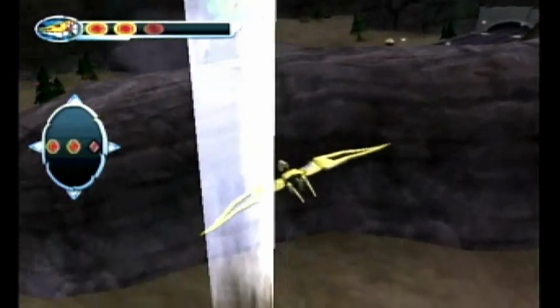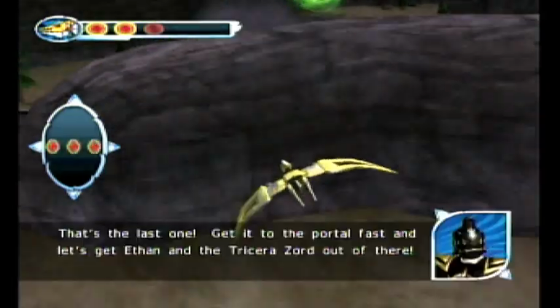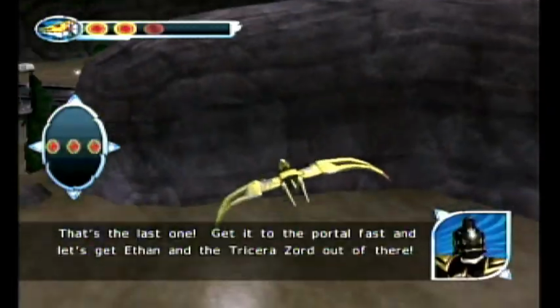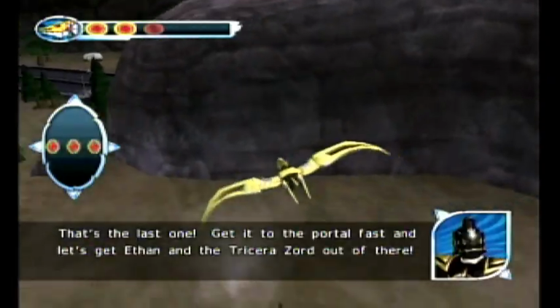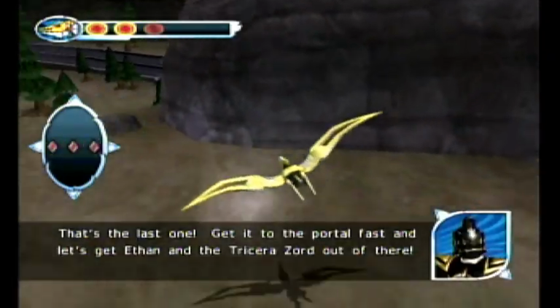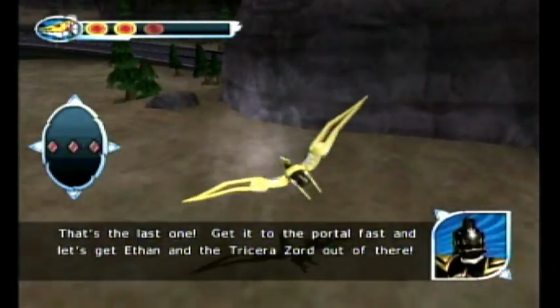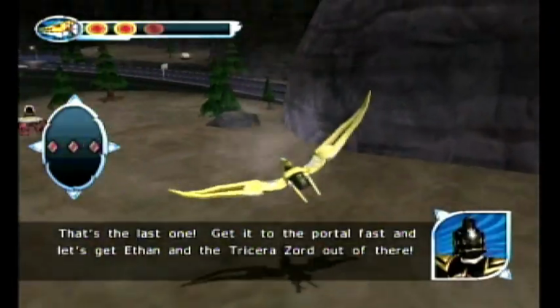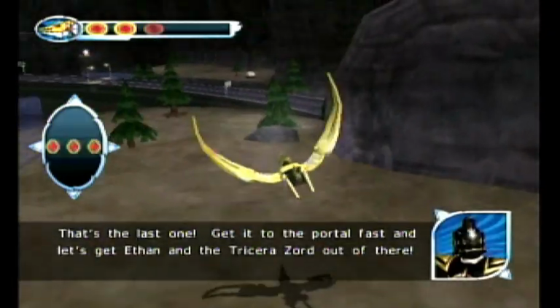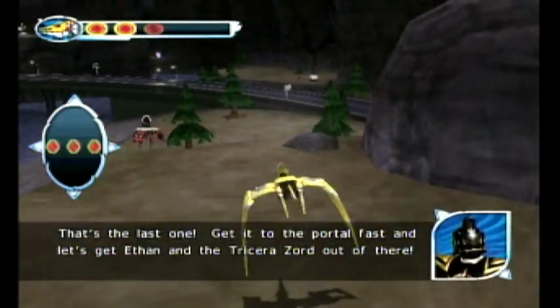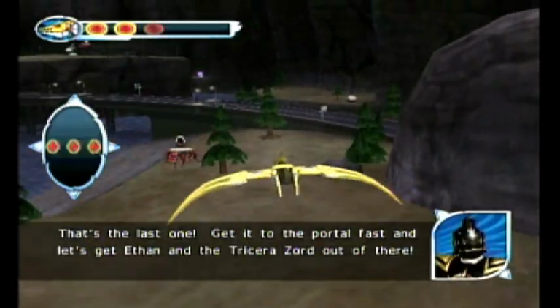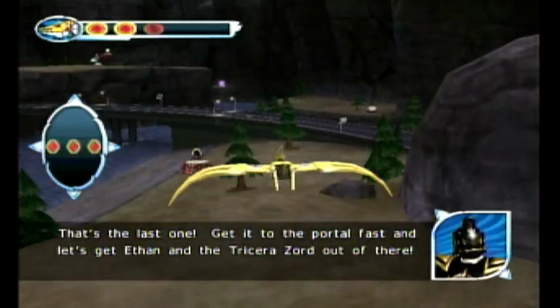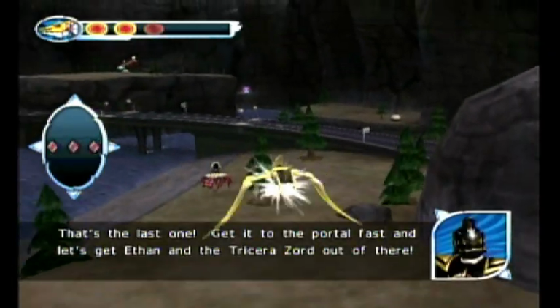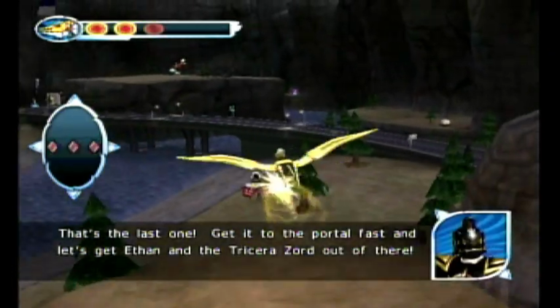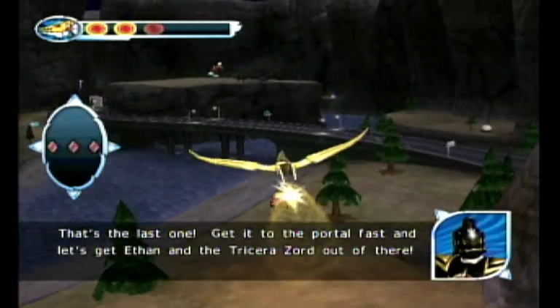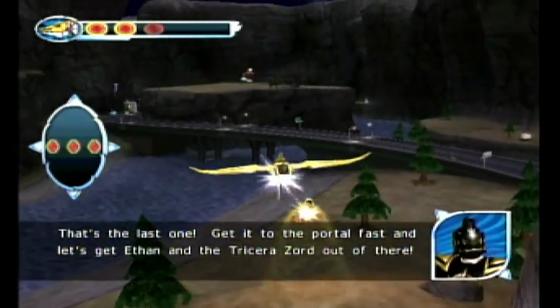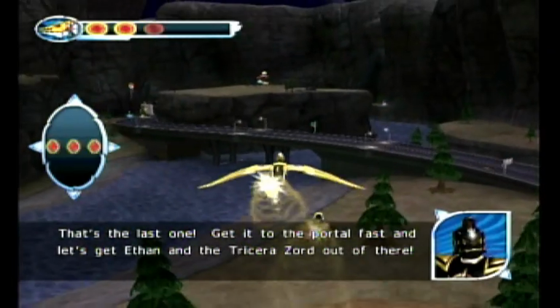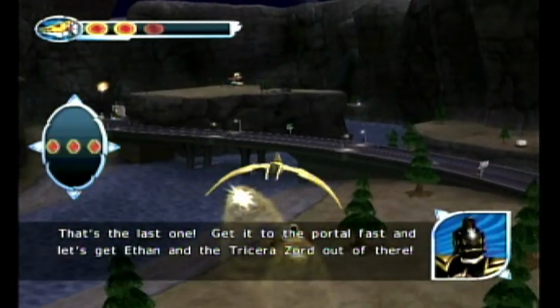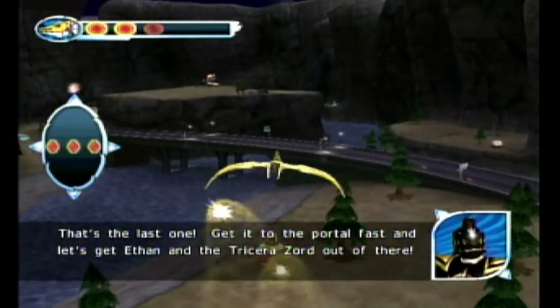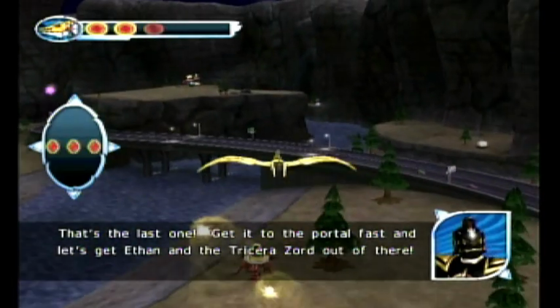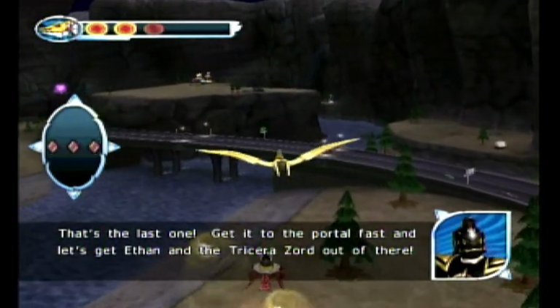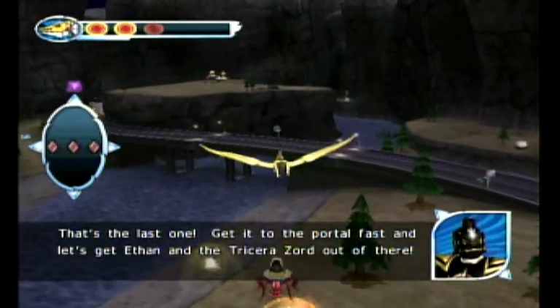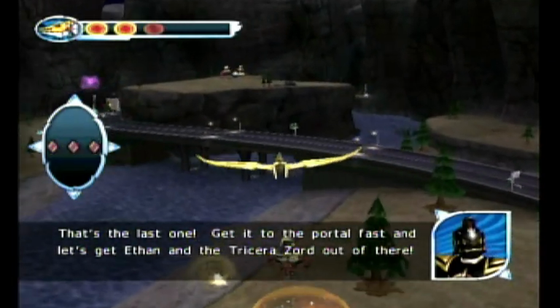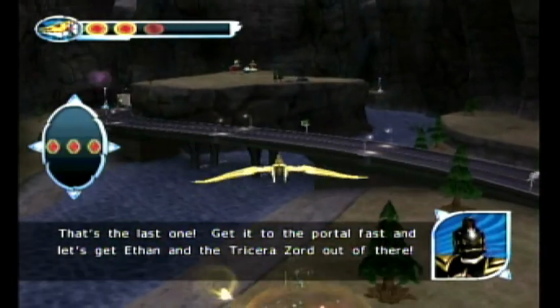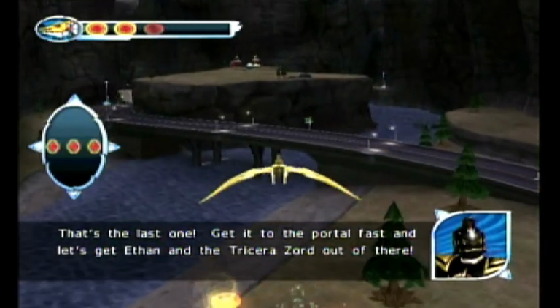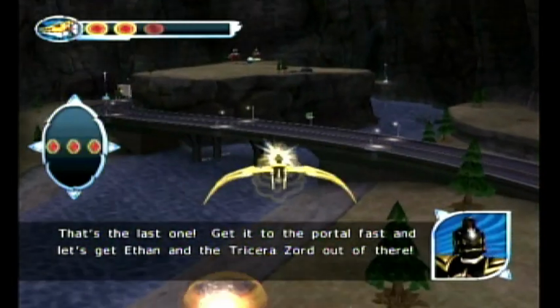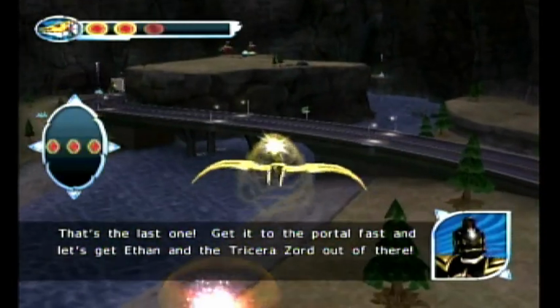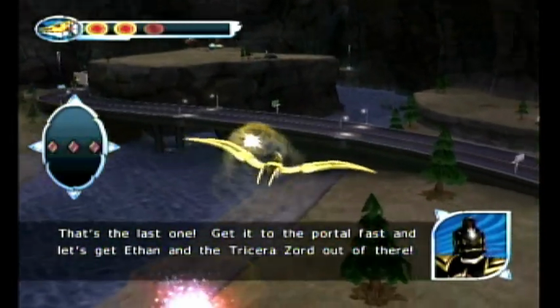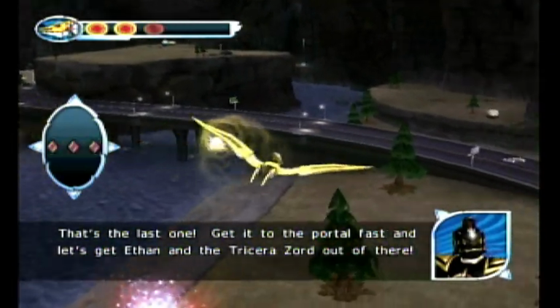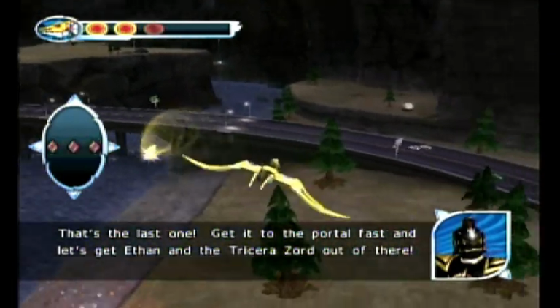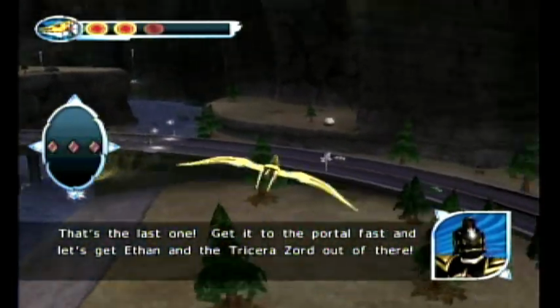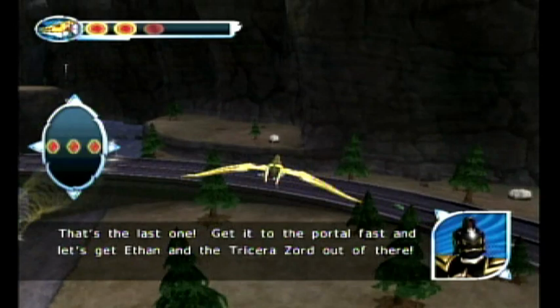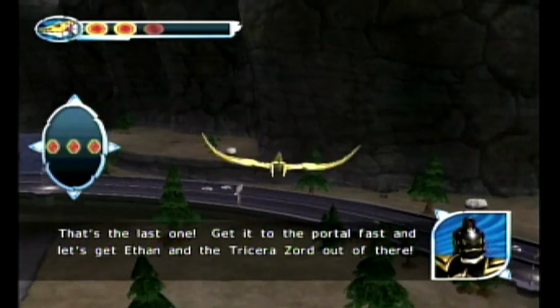That's the last one. Get into the portal fast, and let's get Ethan and the Tricerazord out of there.